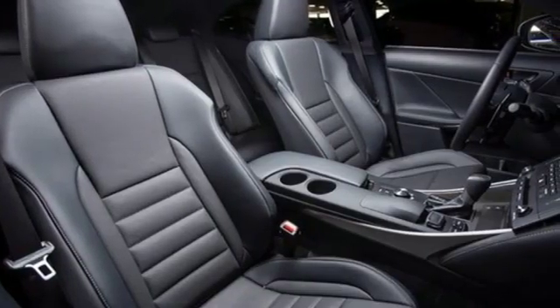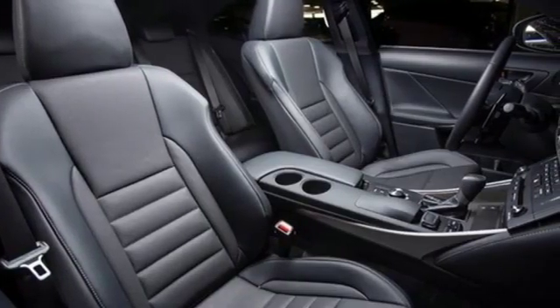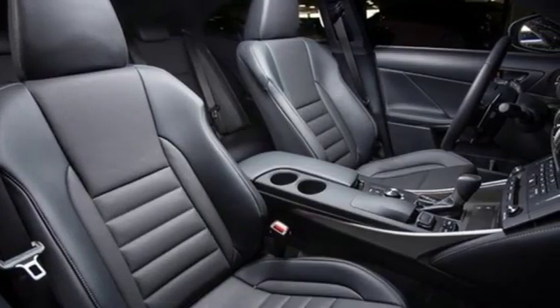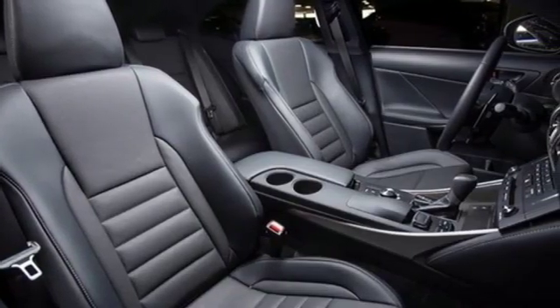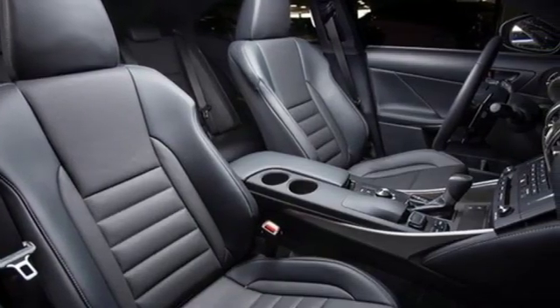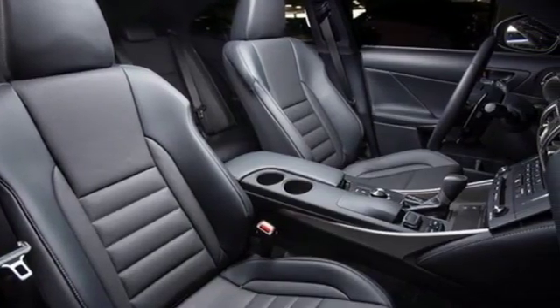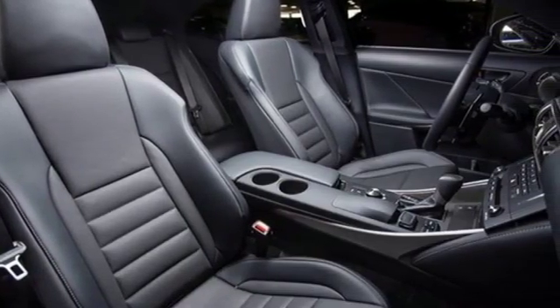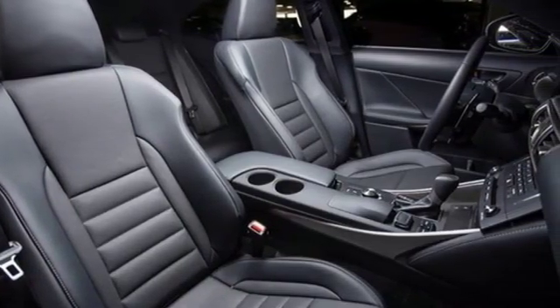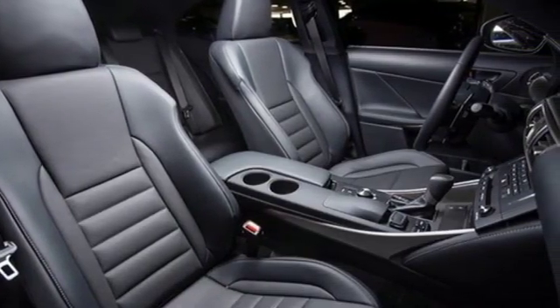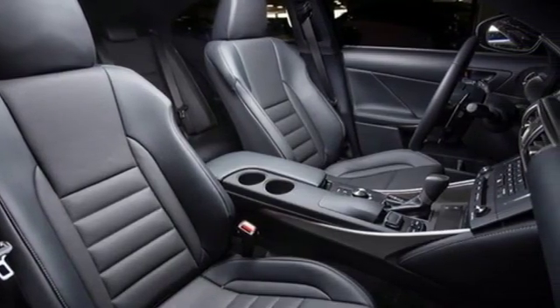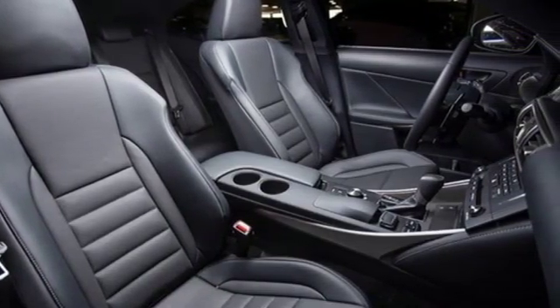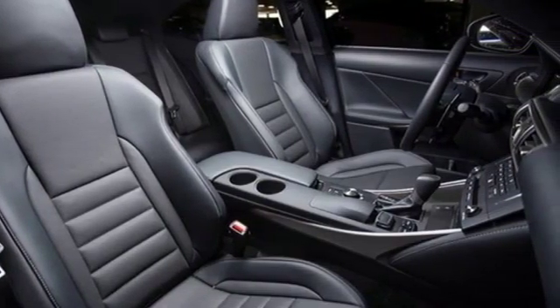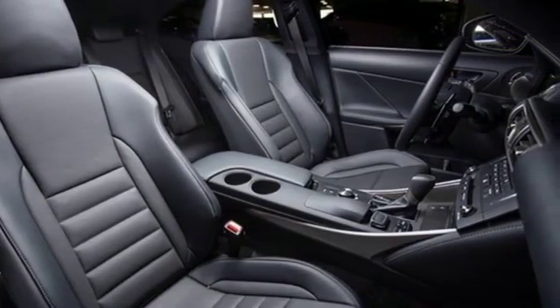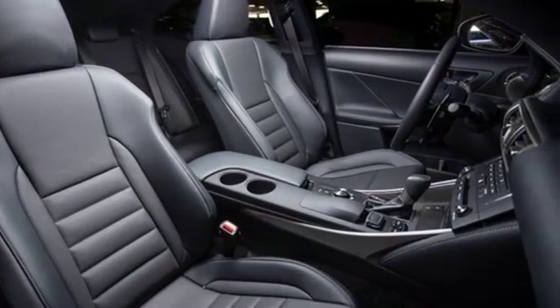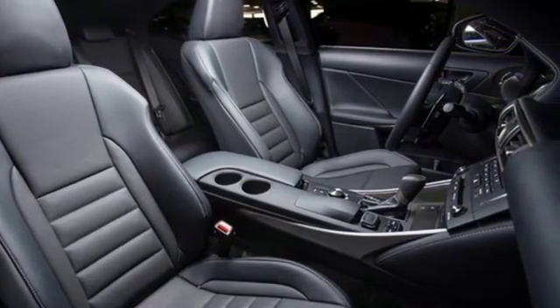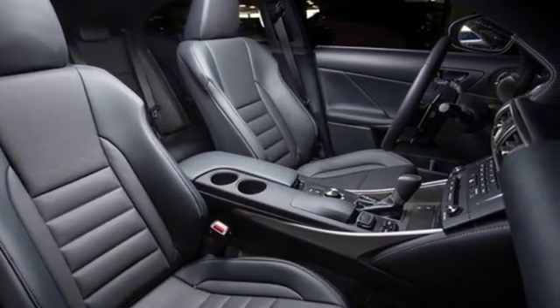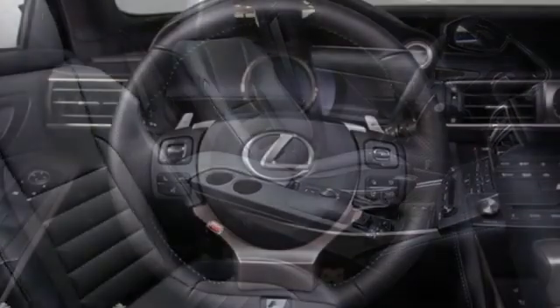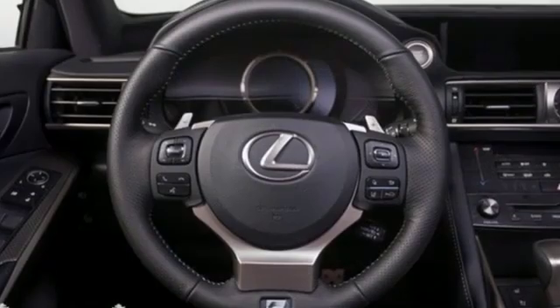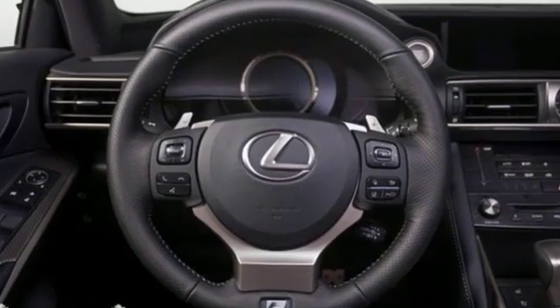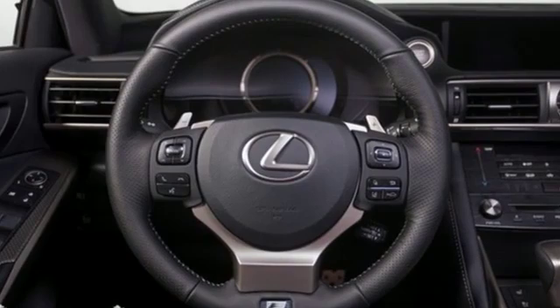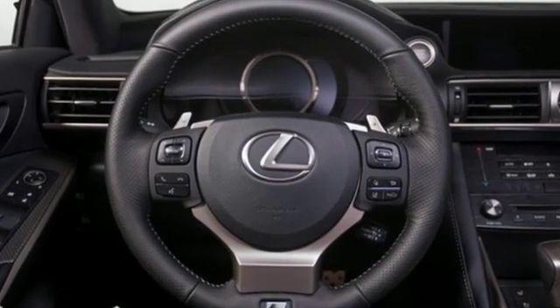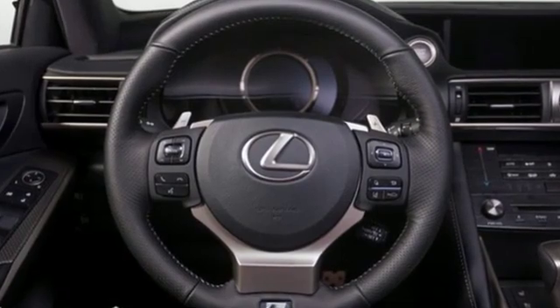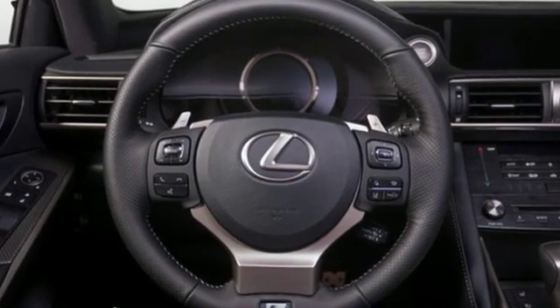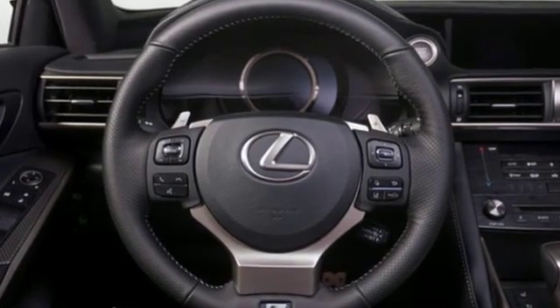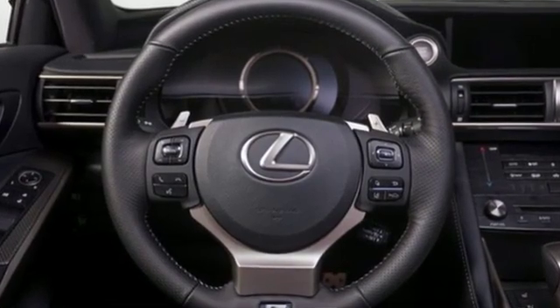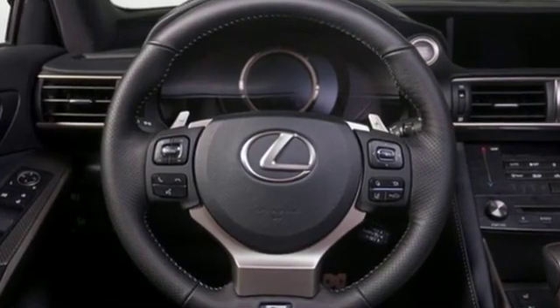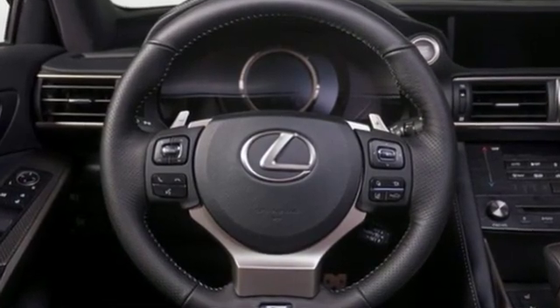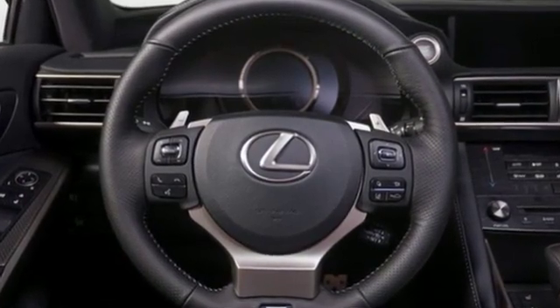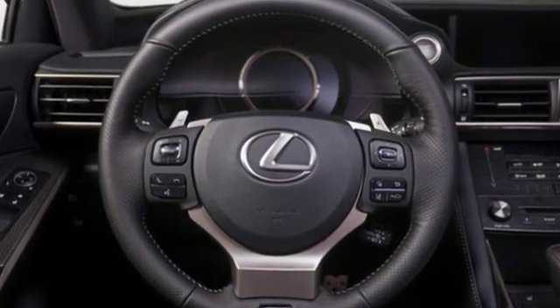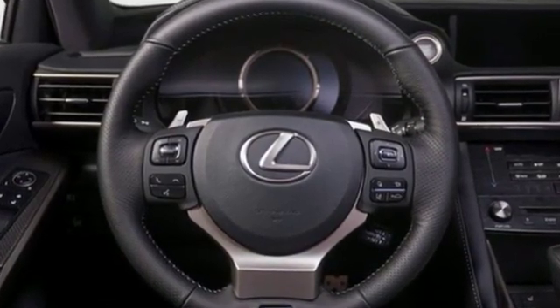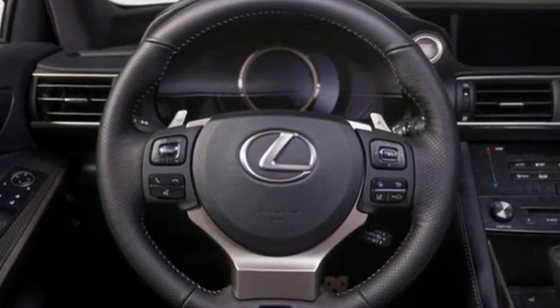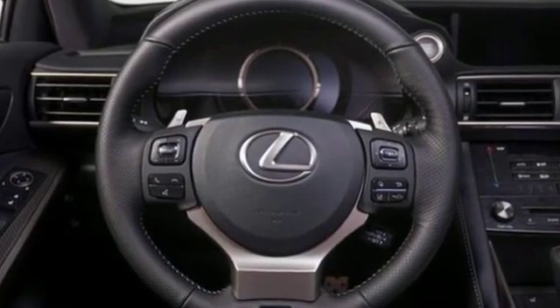Inspired design, relentless innovation, incredible performance. That is the DNA of a Lexus.